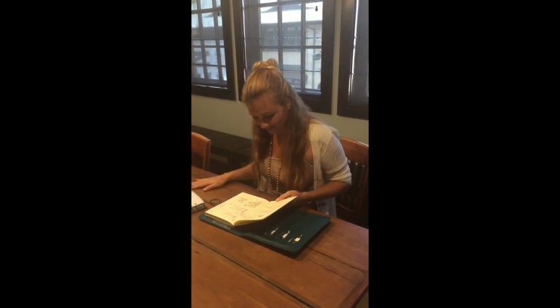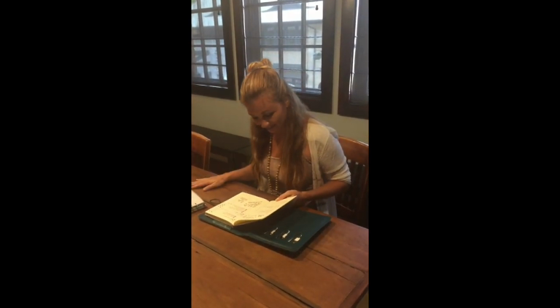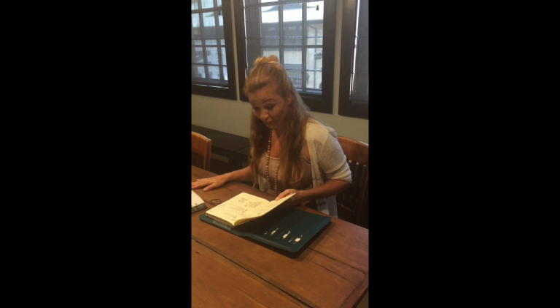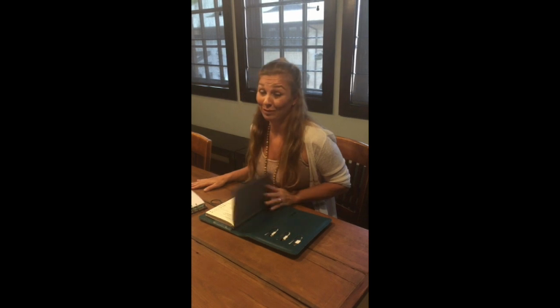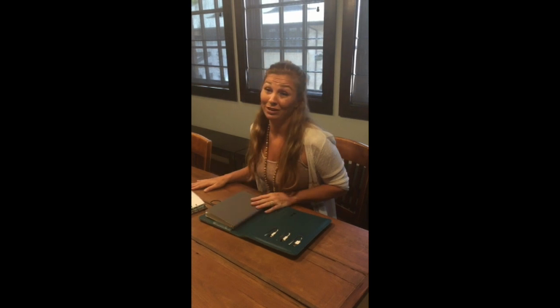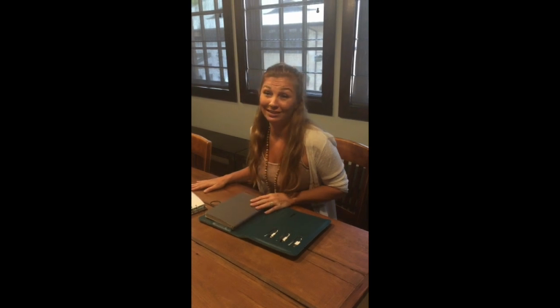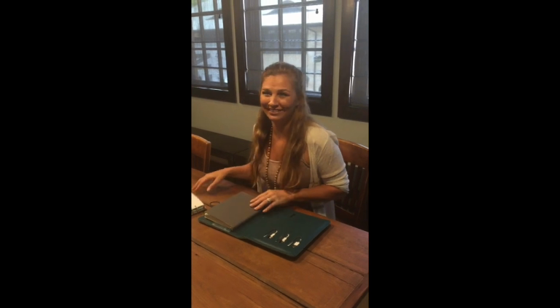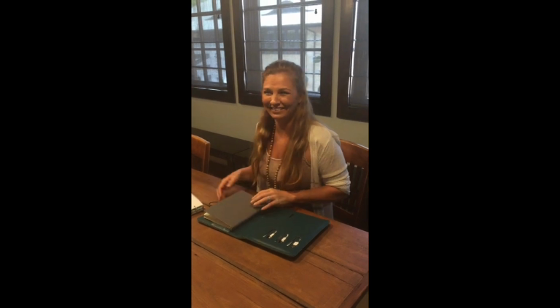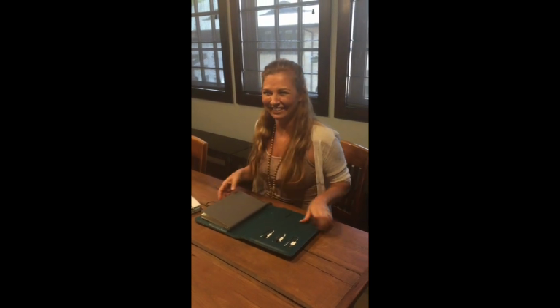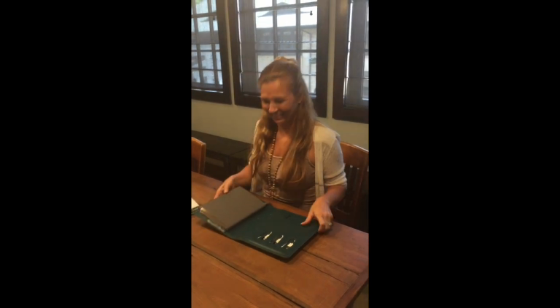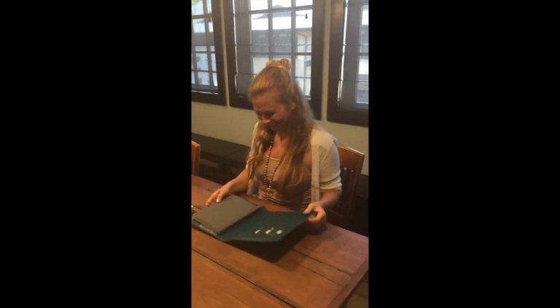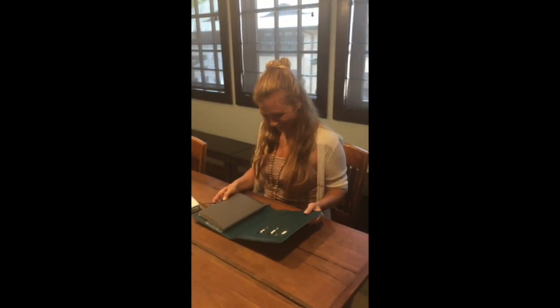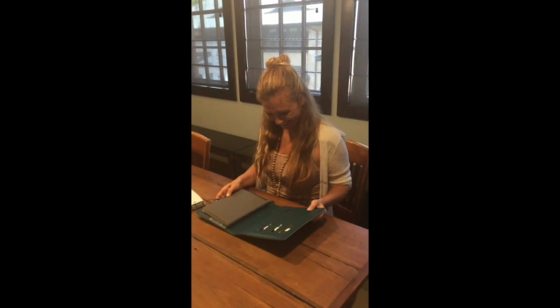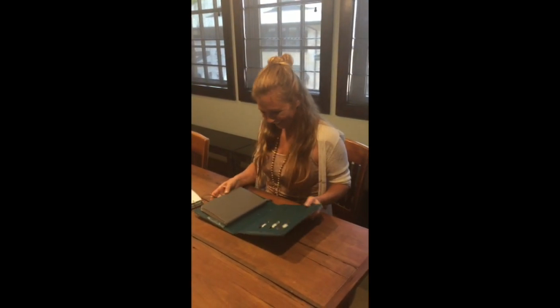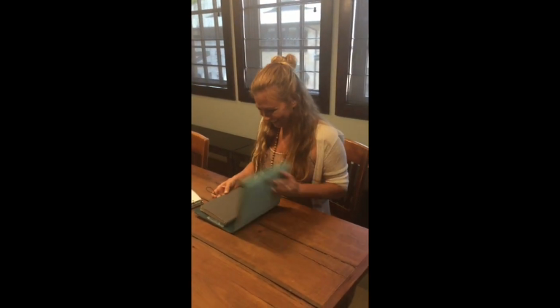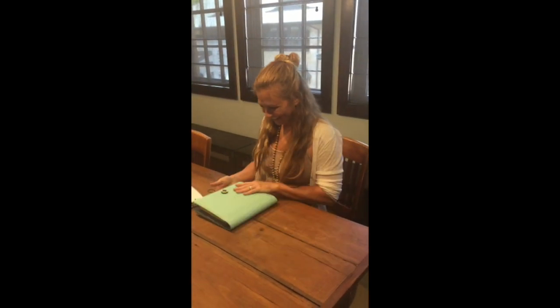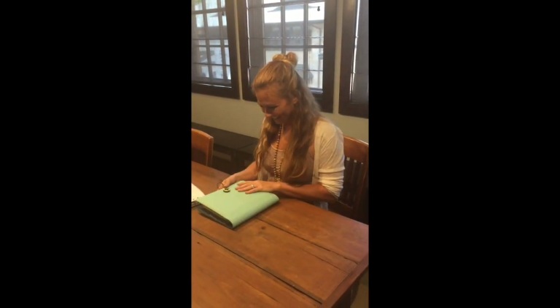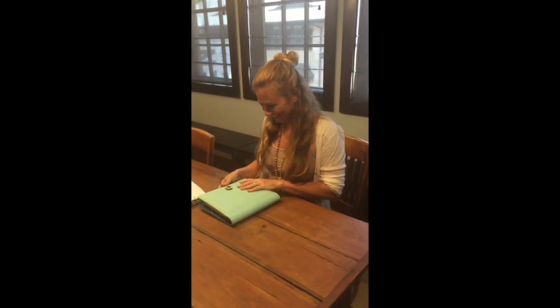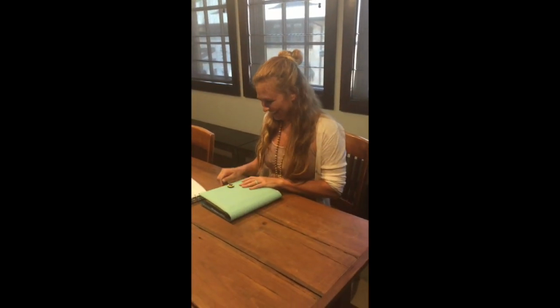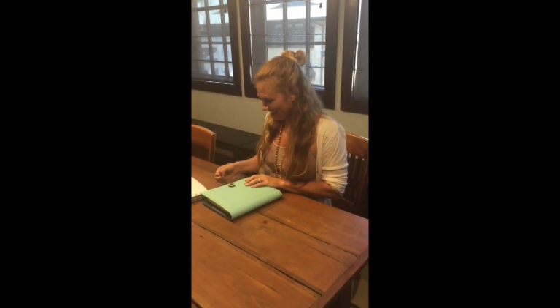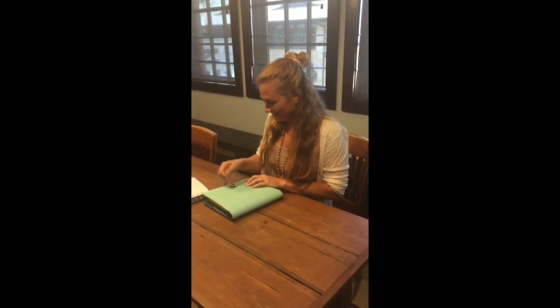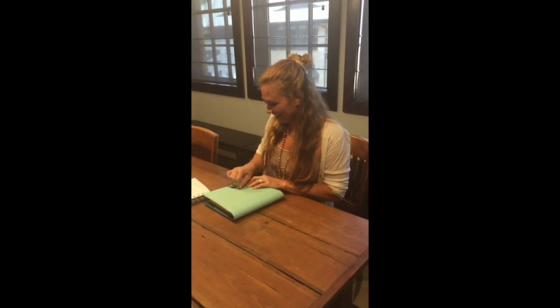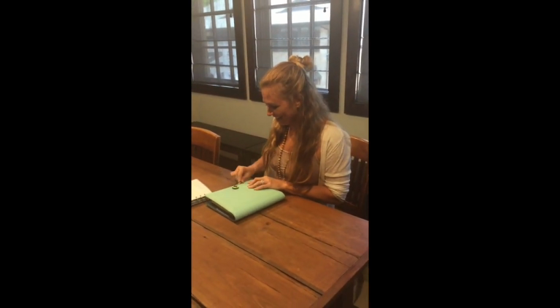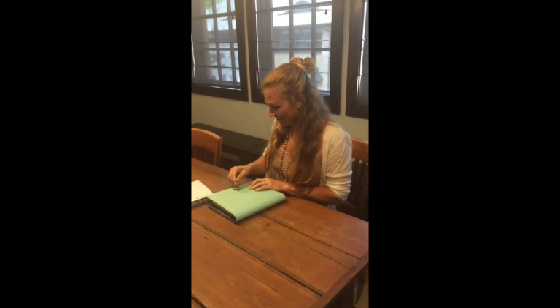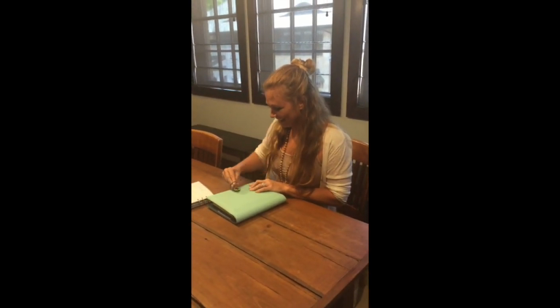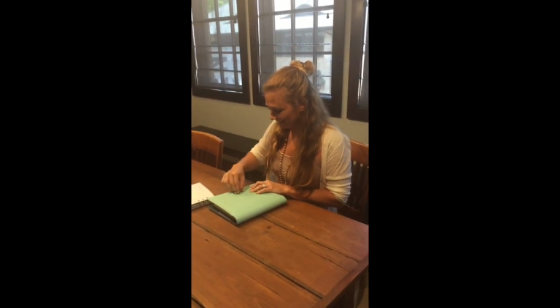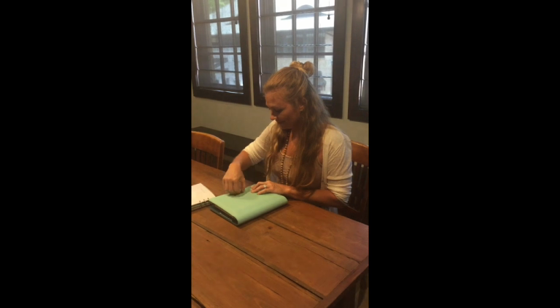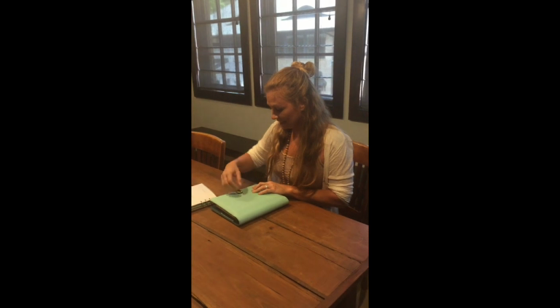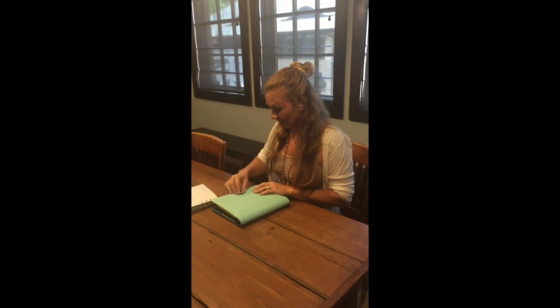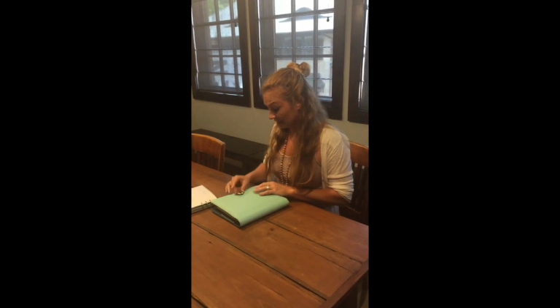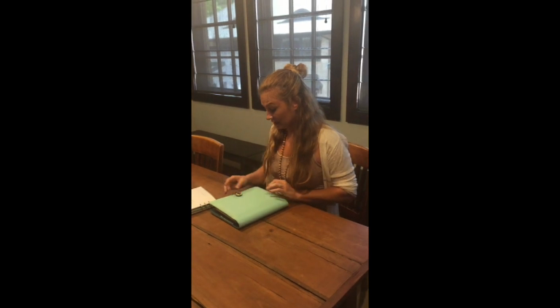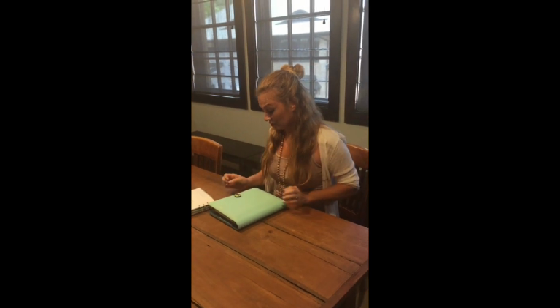This is a really pretty one. Thank you, Misty. I really love this — I really like this closure.